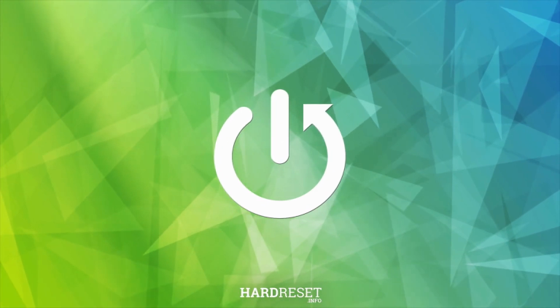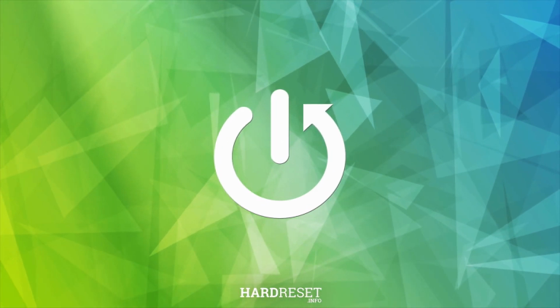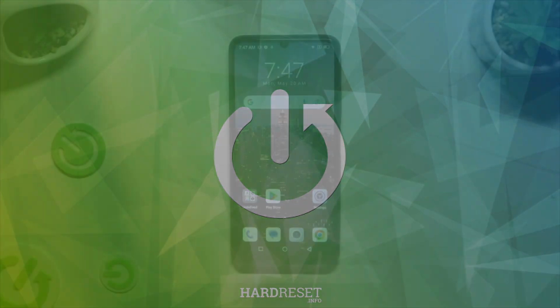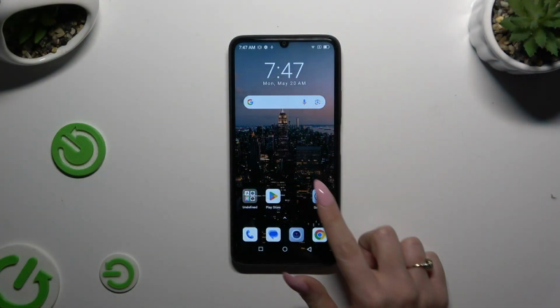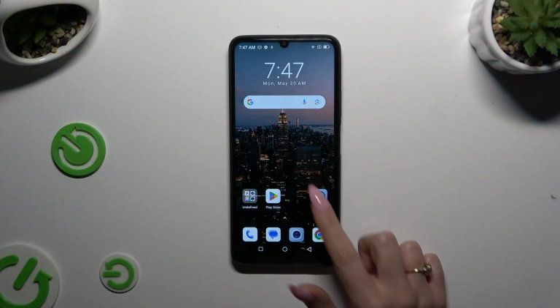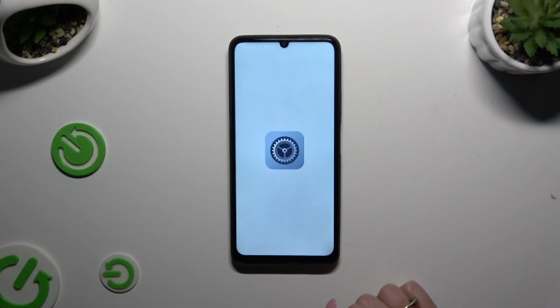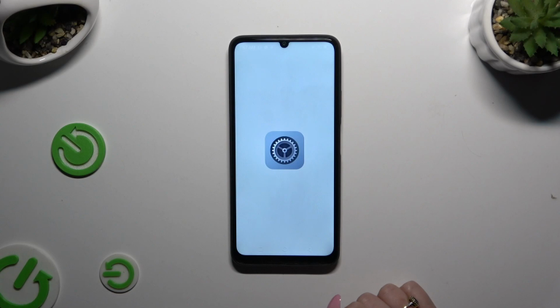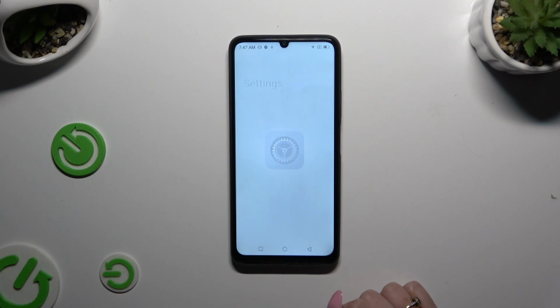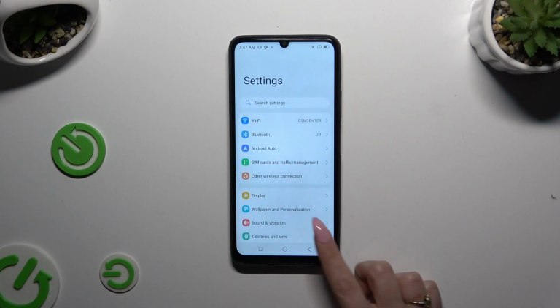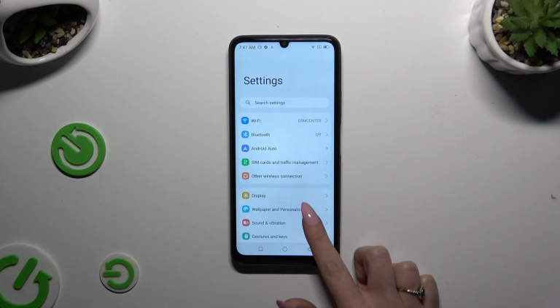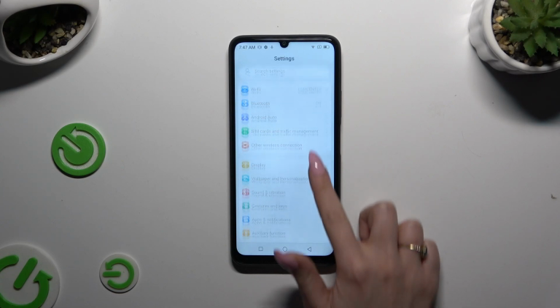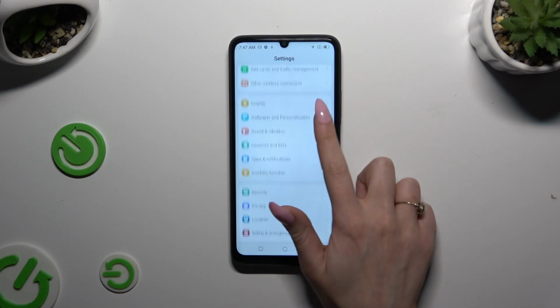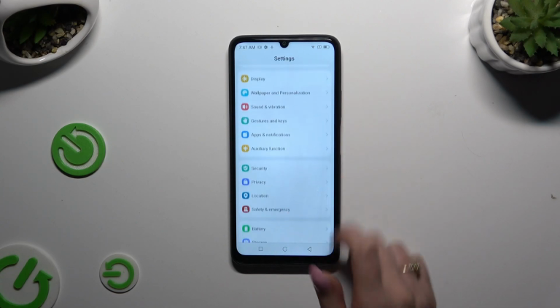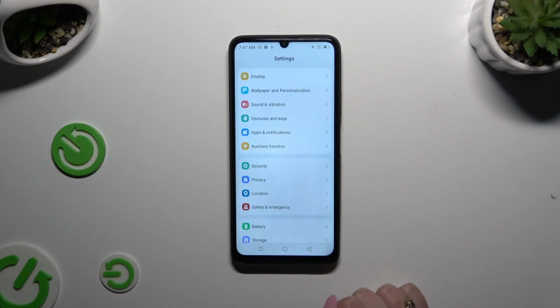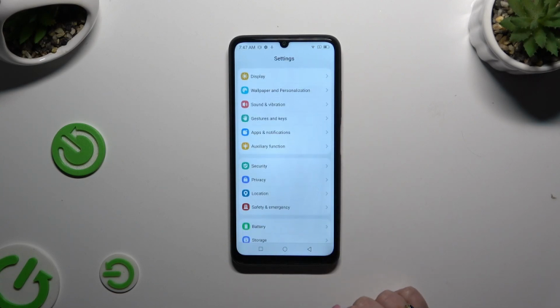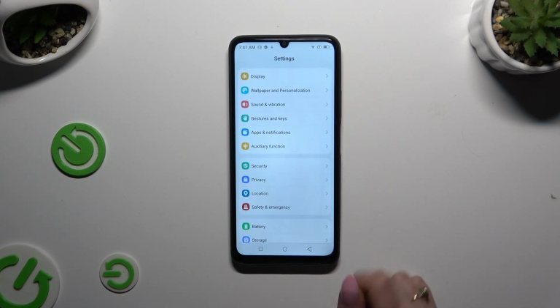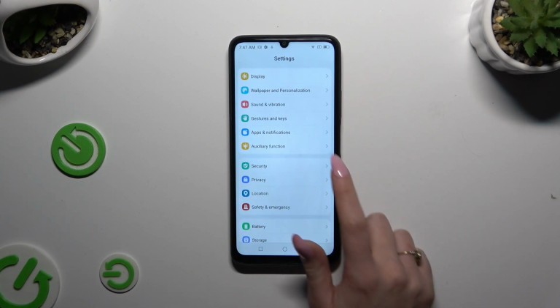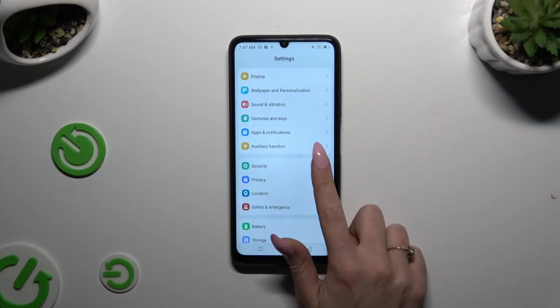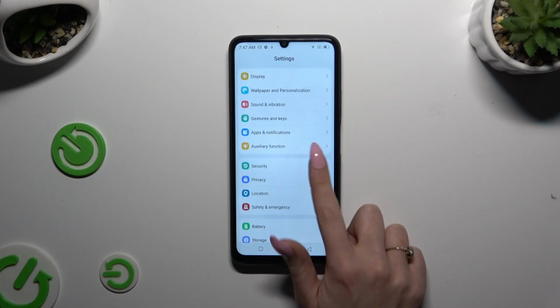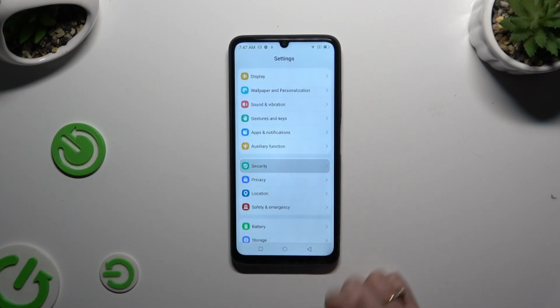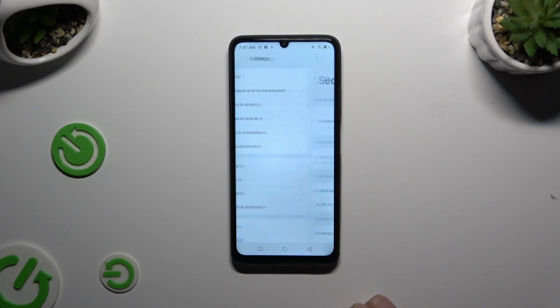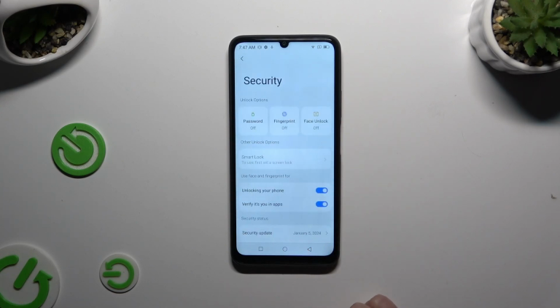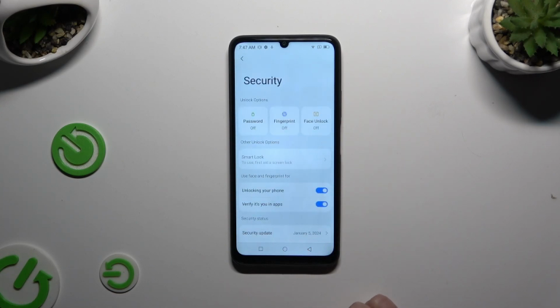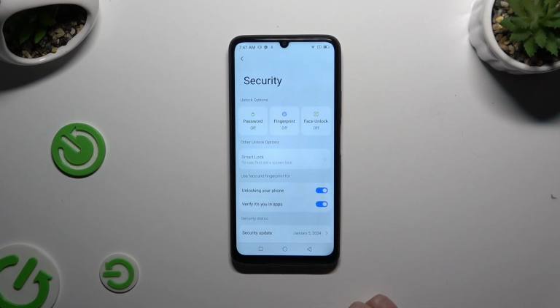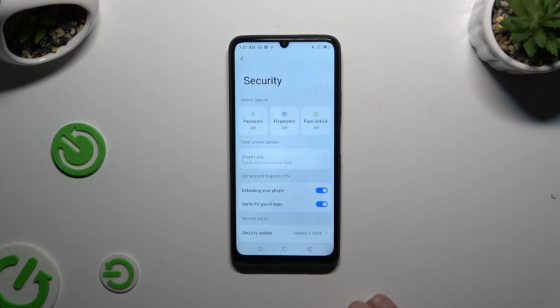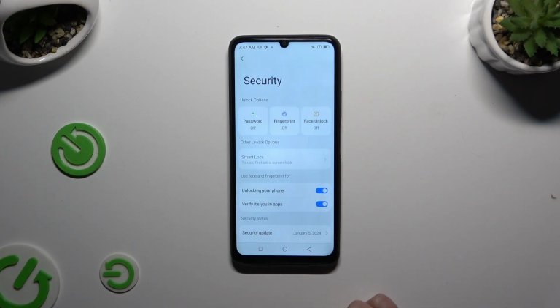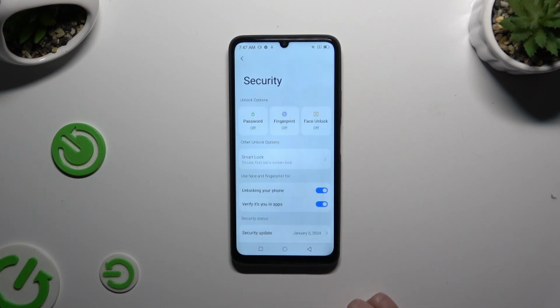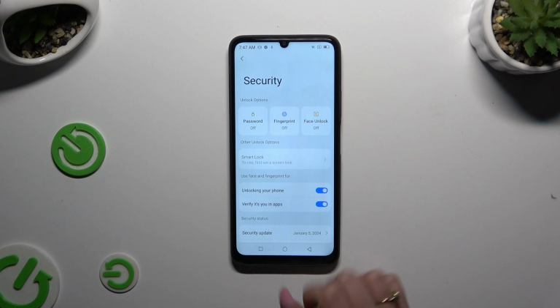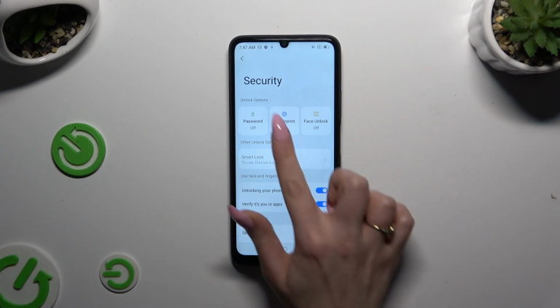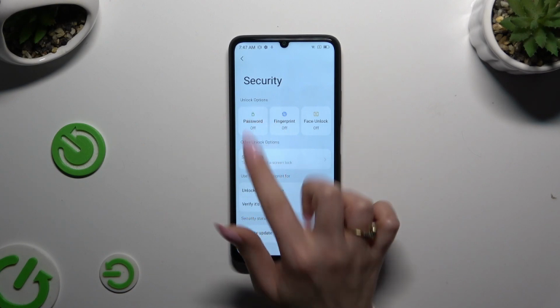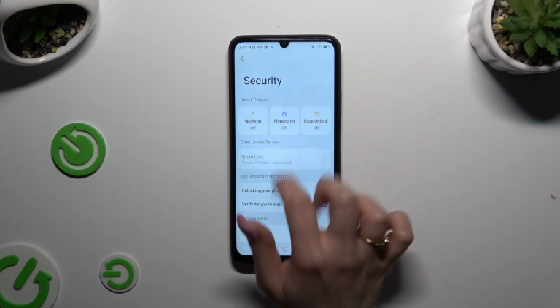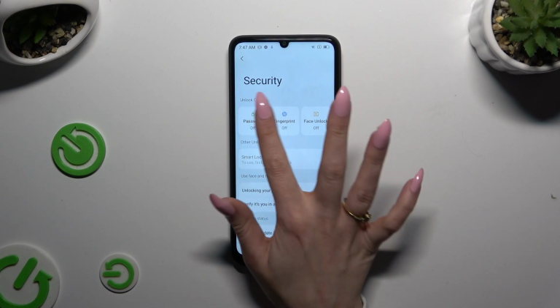Begin by opening Settings and scrolling down to access Security. Then click on Password.